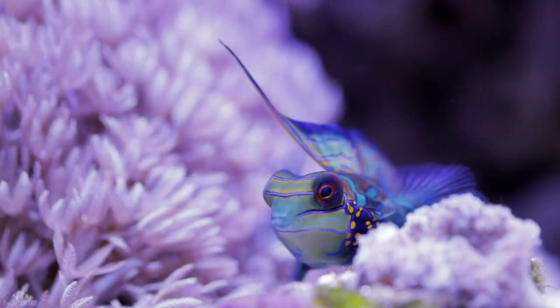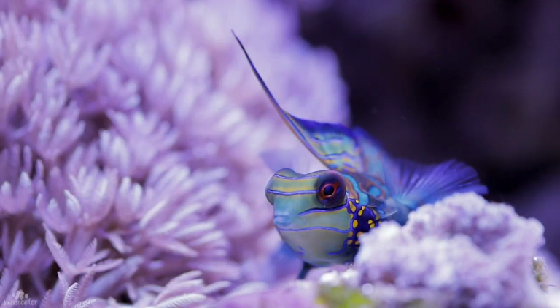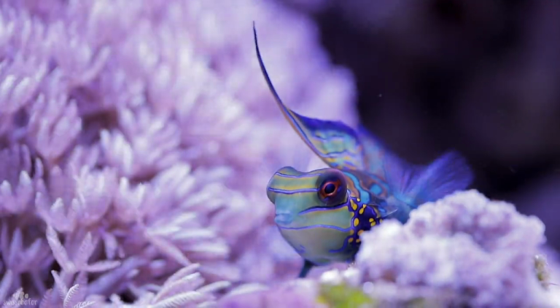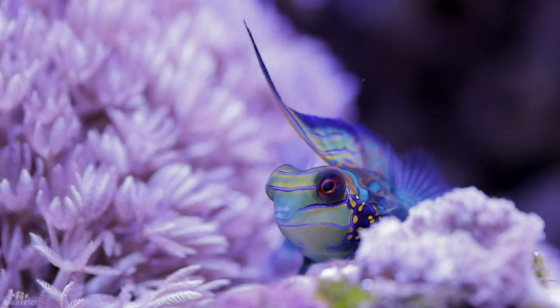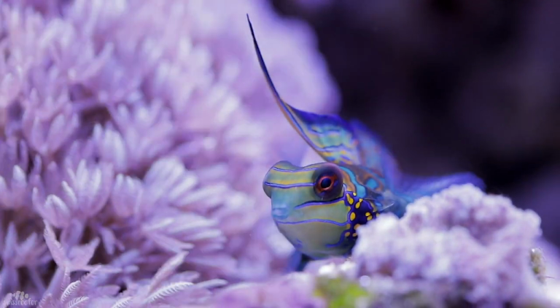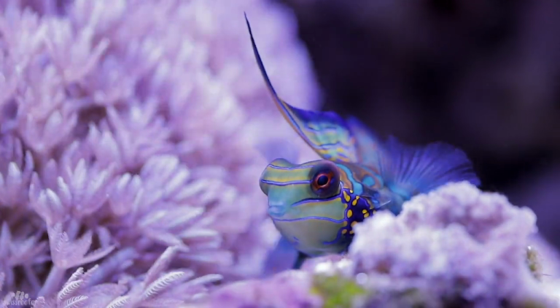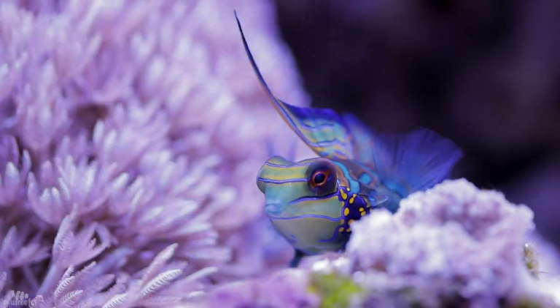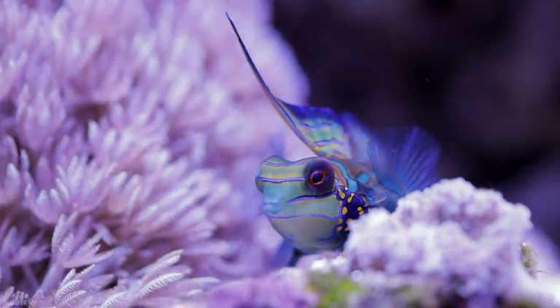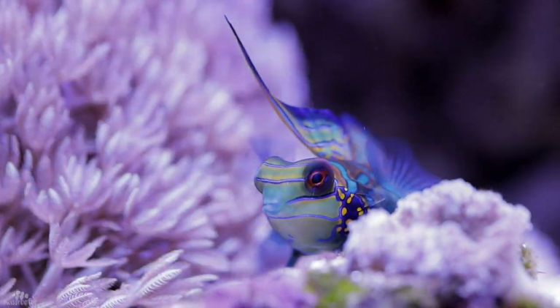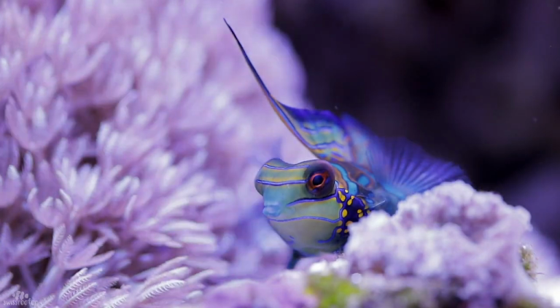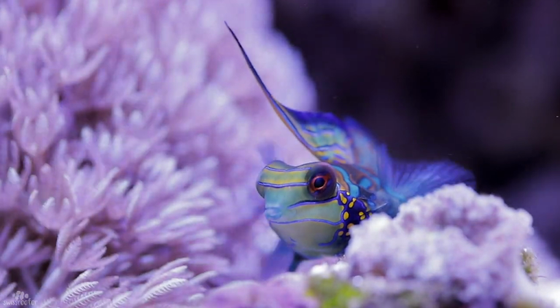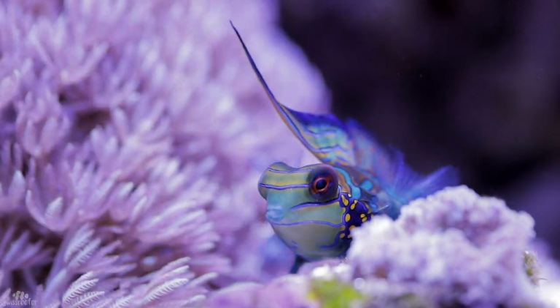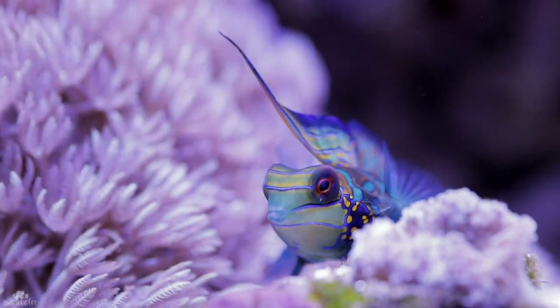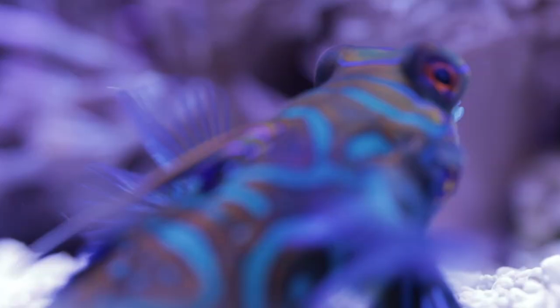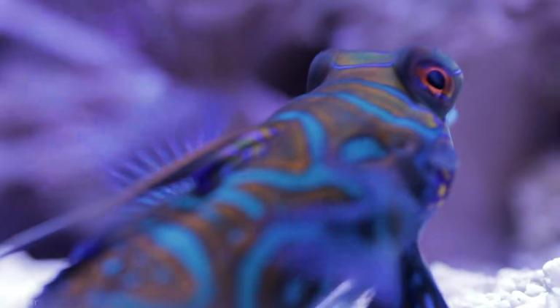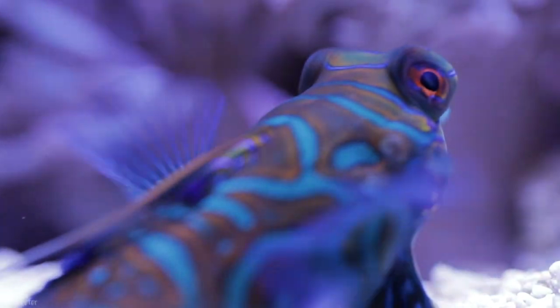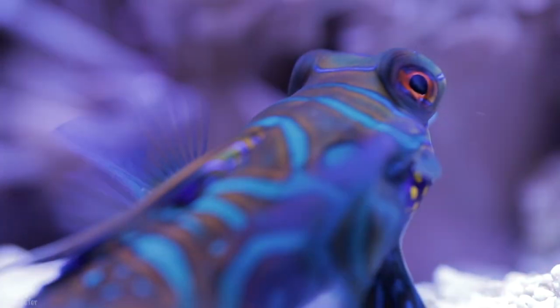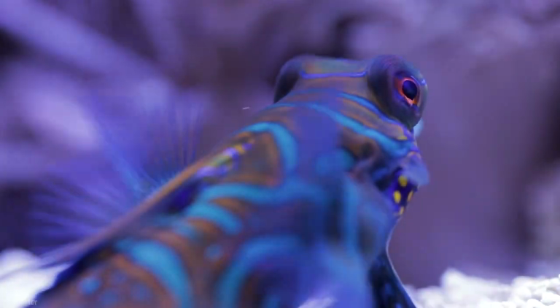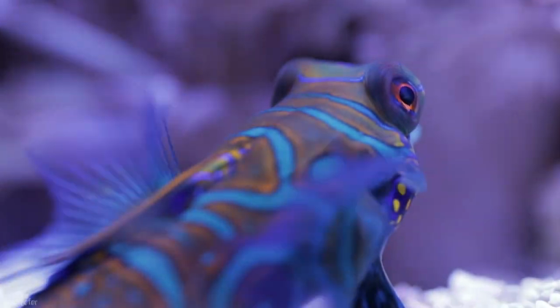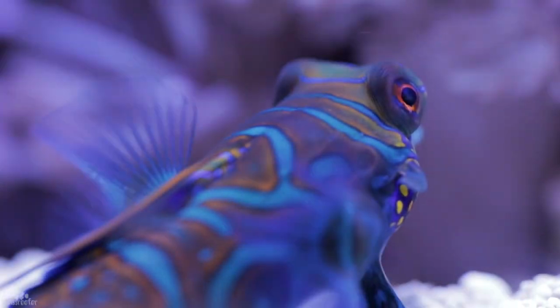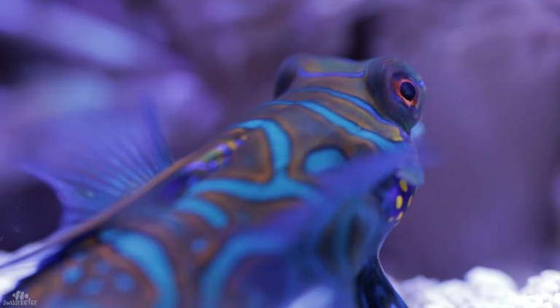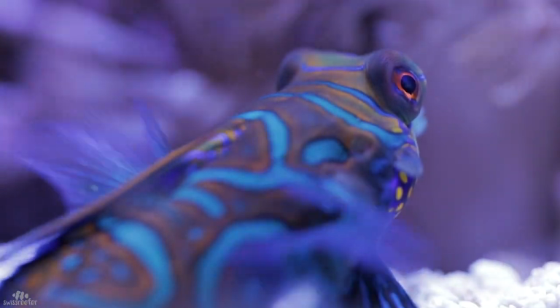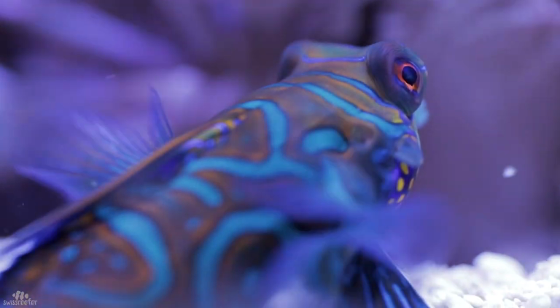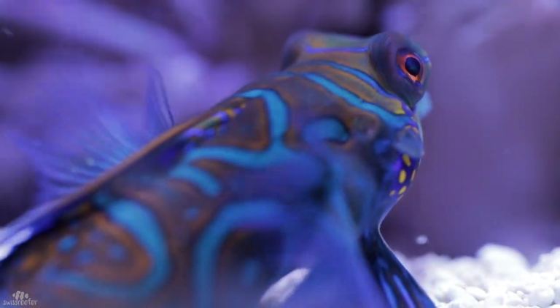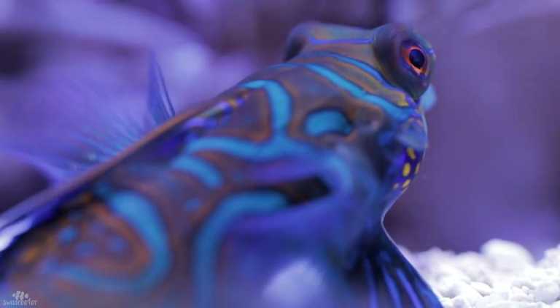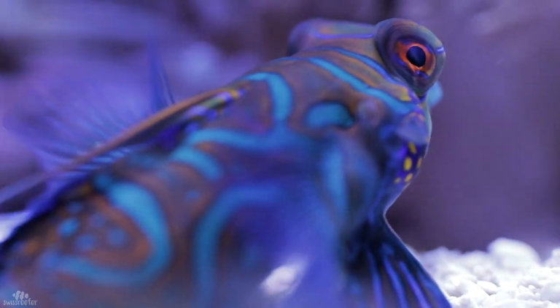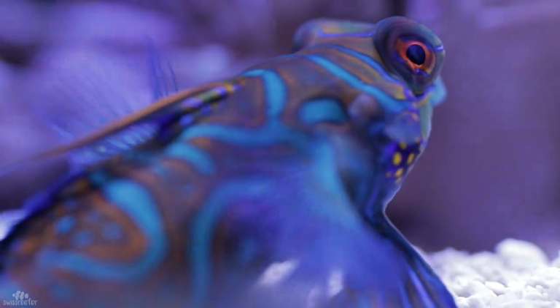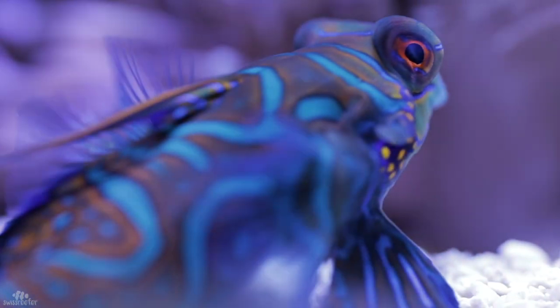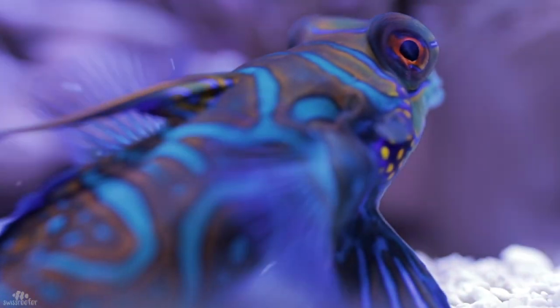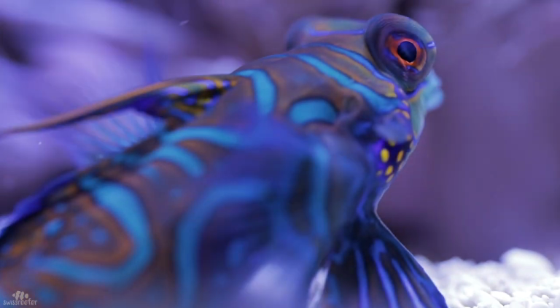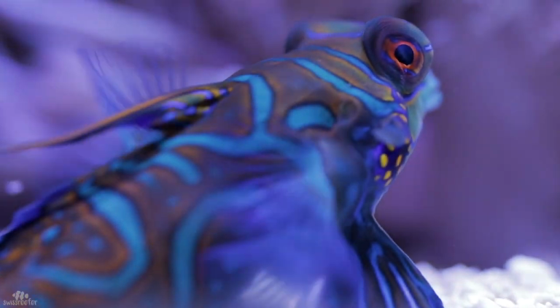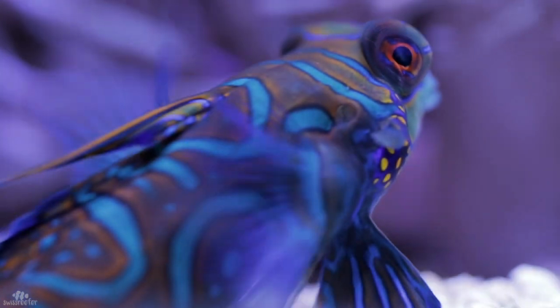Also my dragon goby seems to be getting enough food. He does eat frozen food but also picks everywhere the whole day.